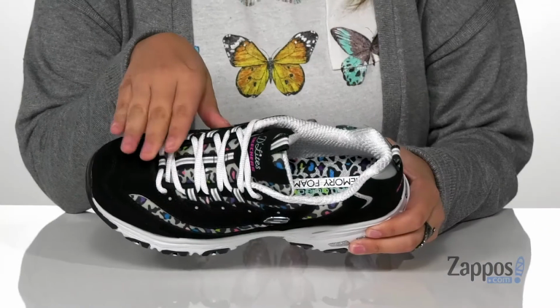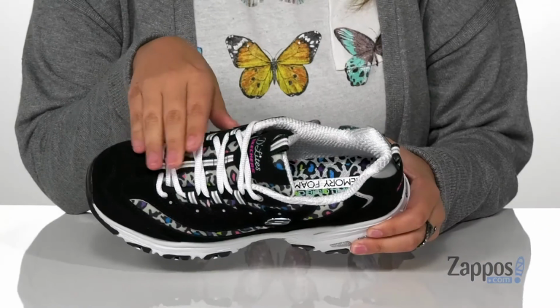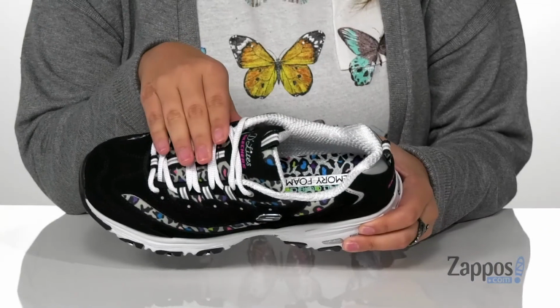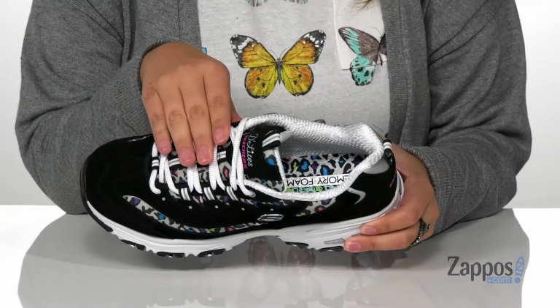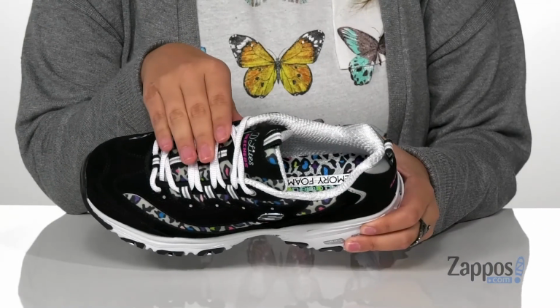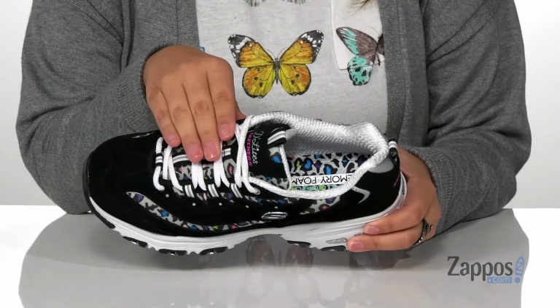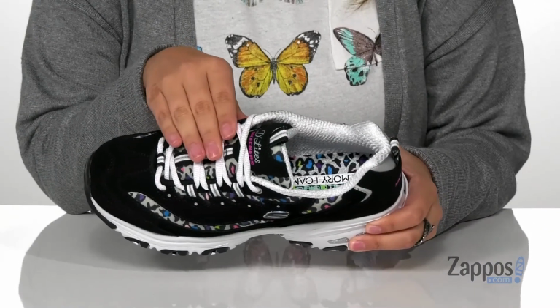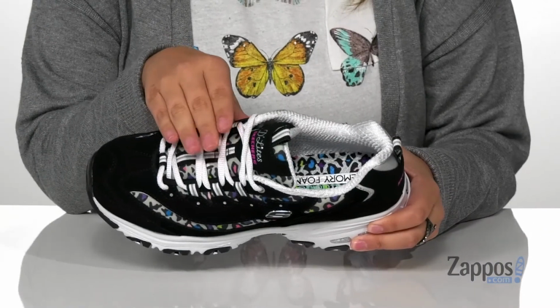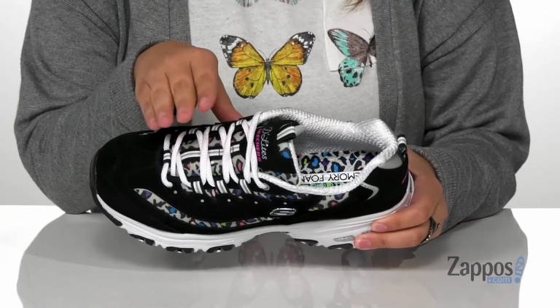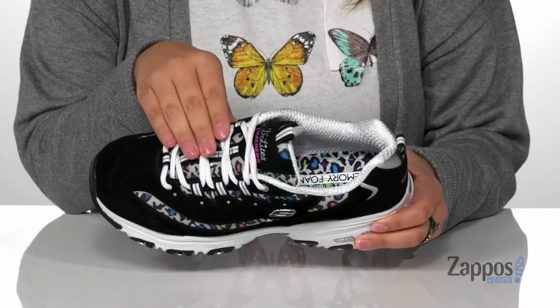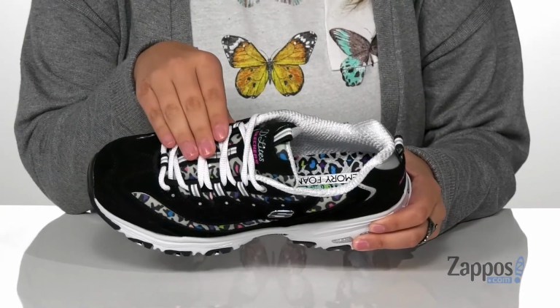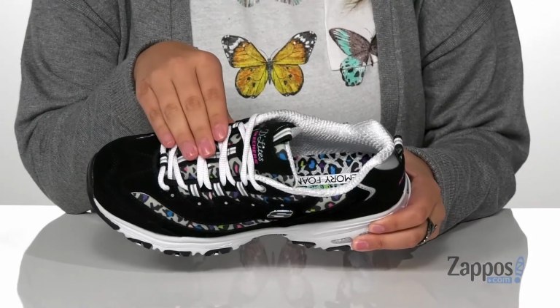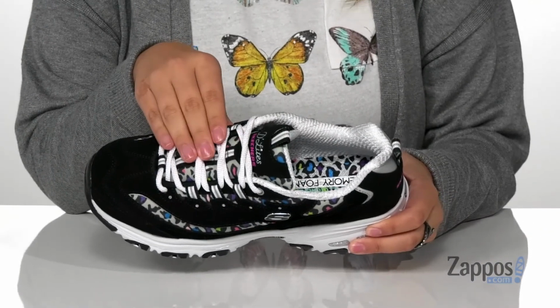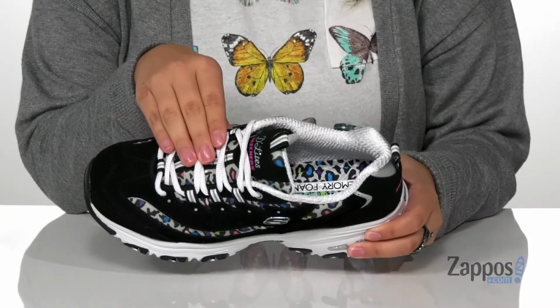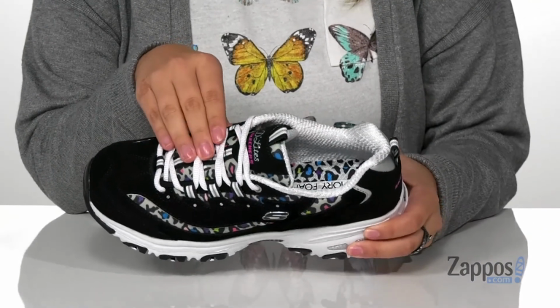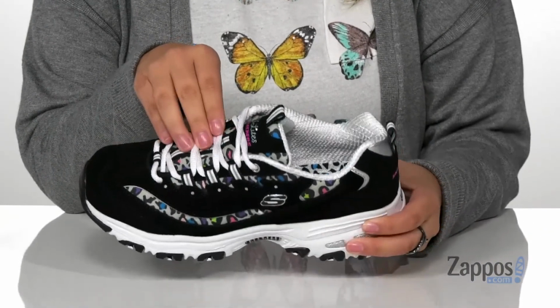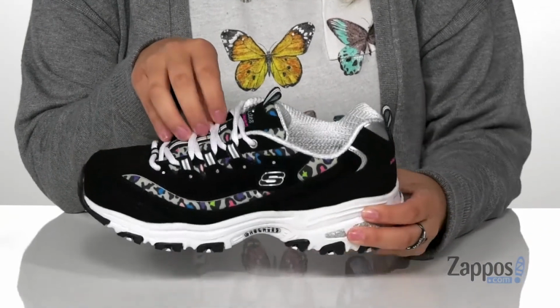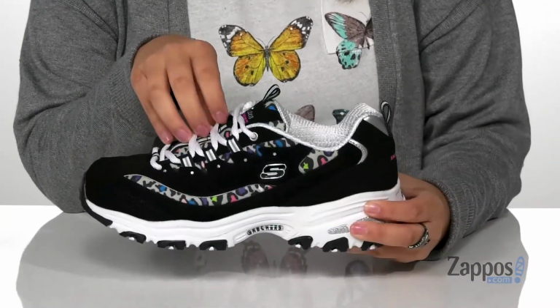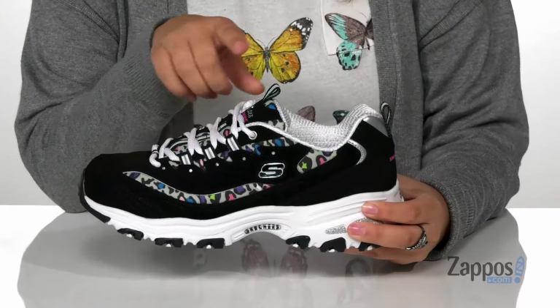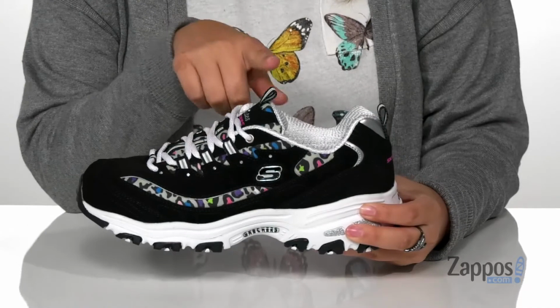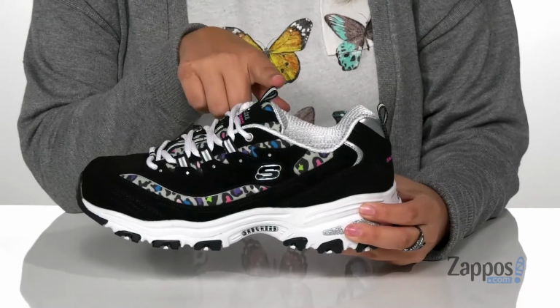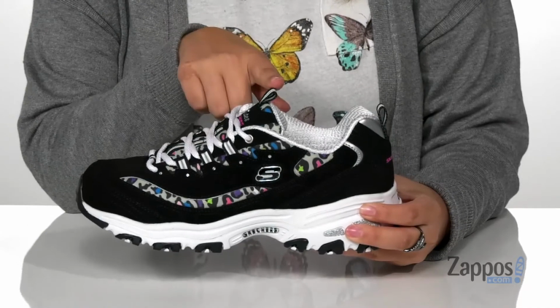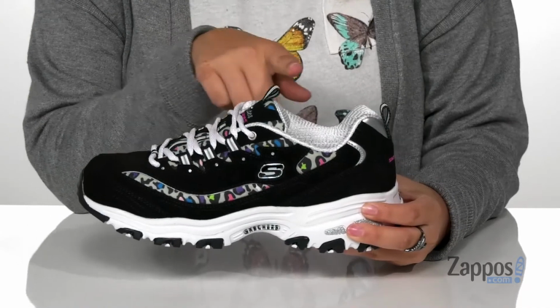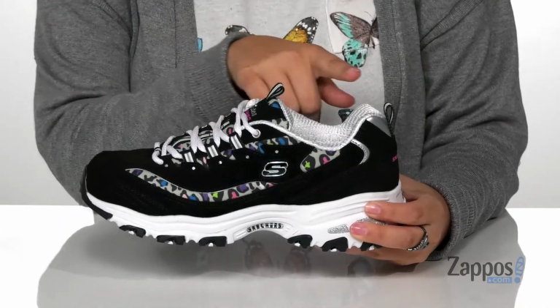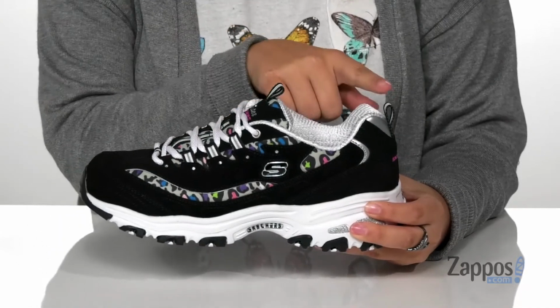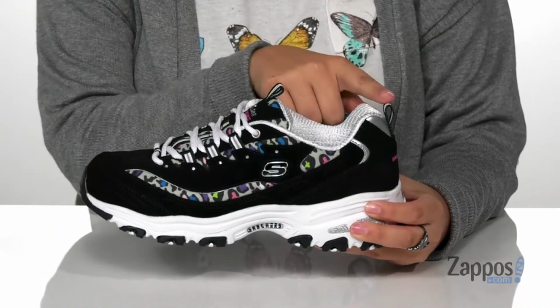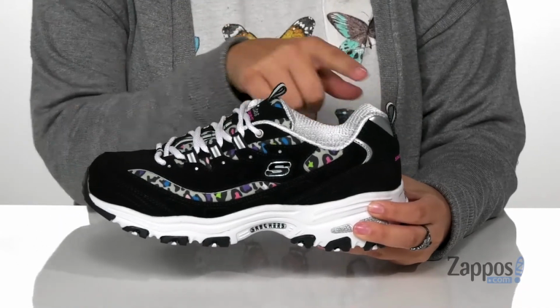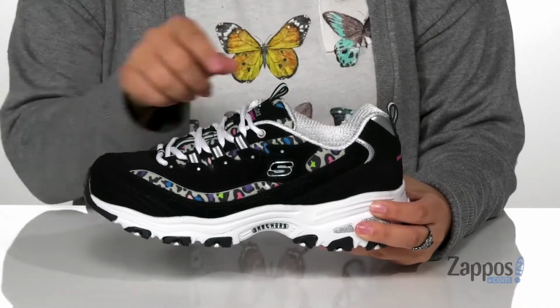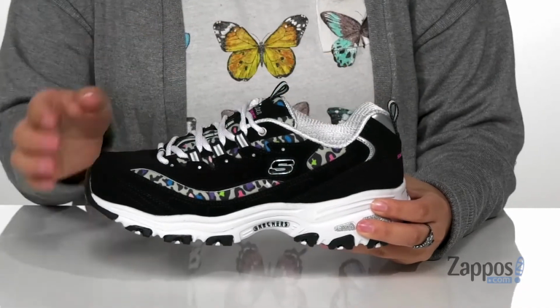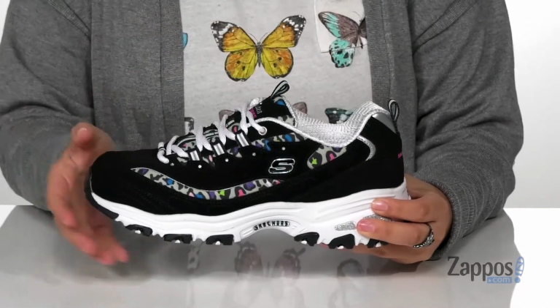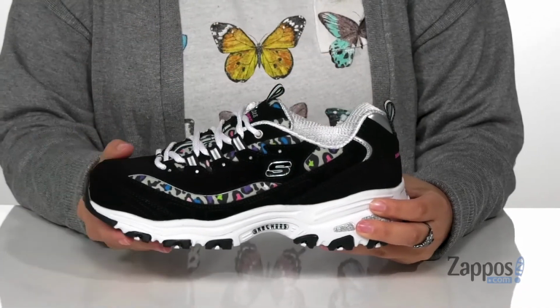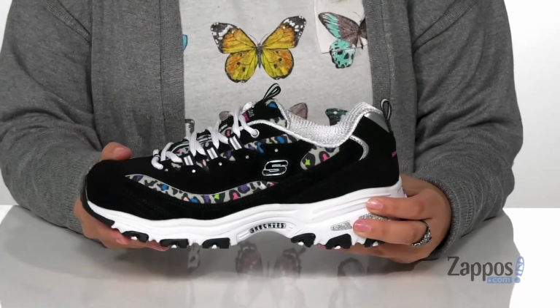They are a lace-up closure so you'll get a custom and secure fit, and there are two different pull tabs to help you slip these on.